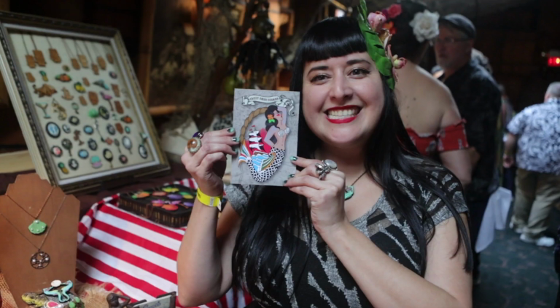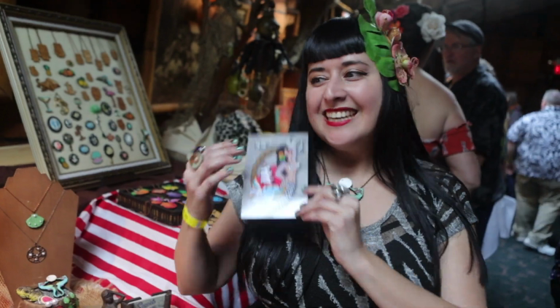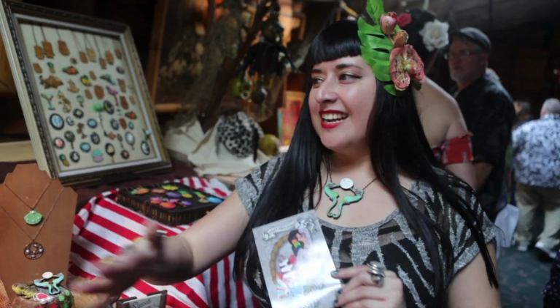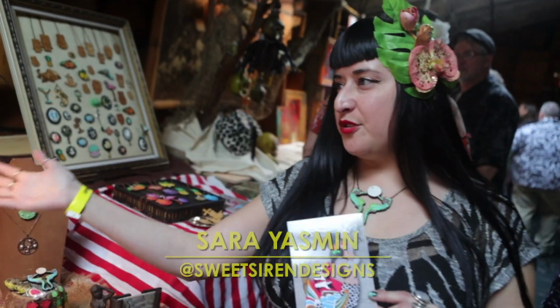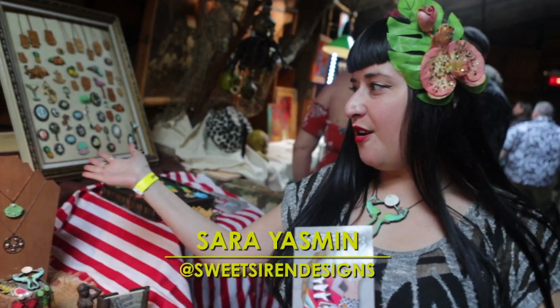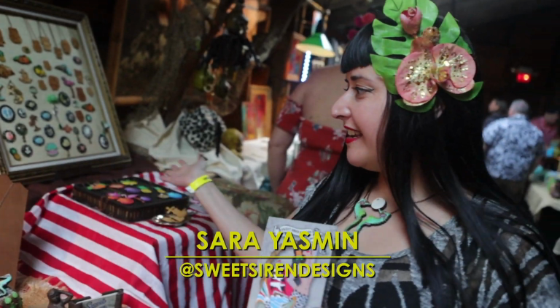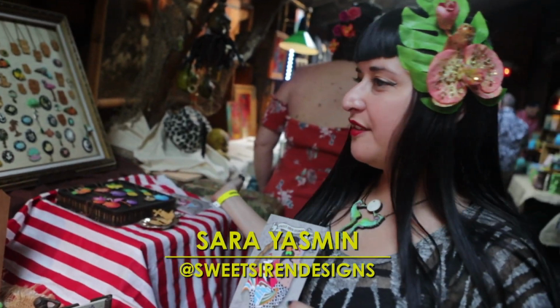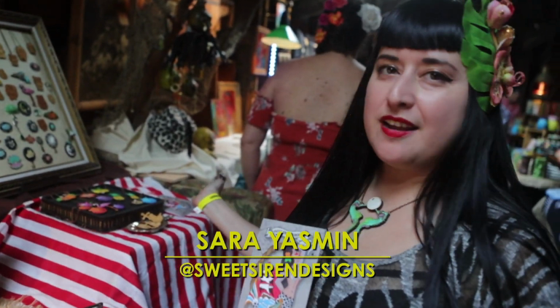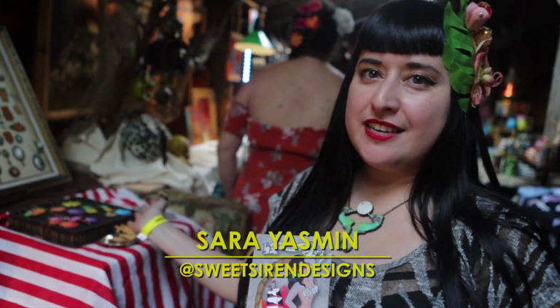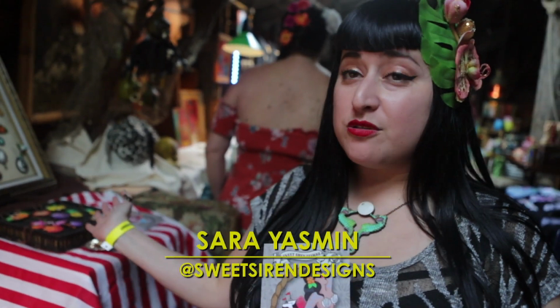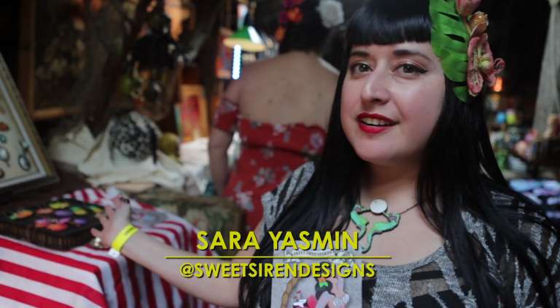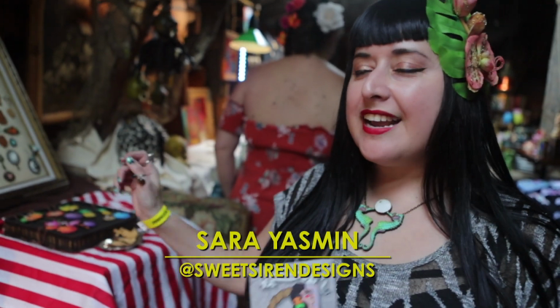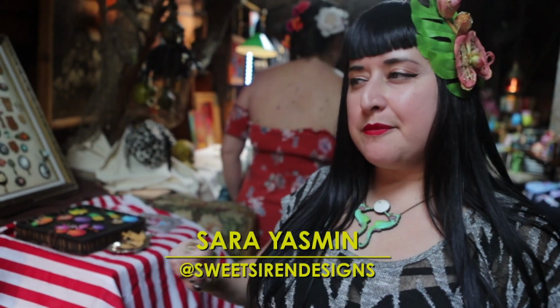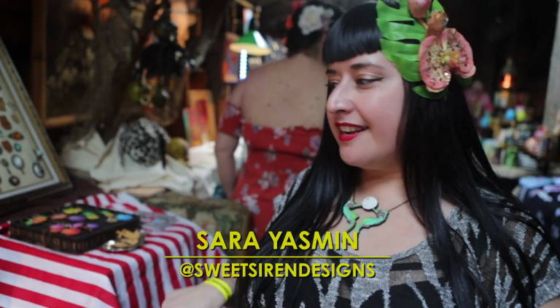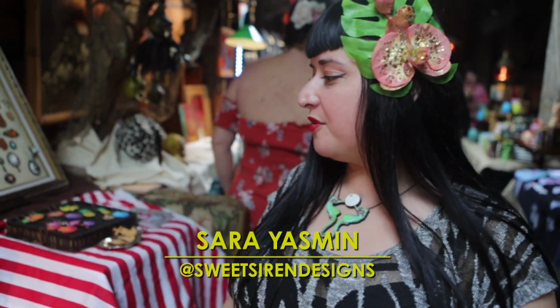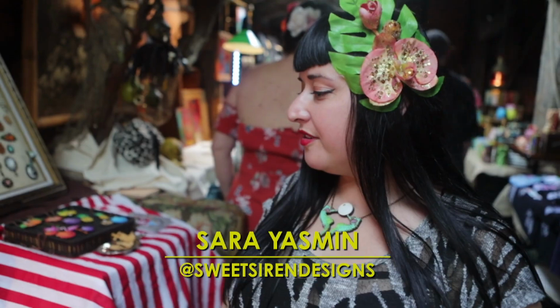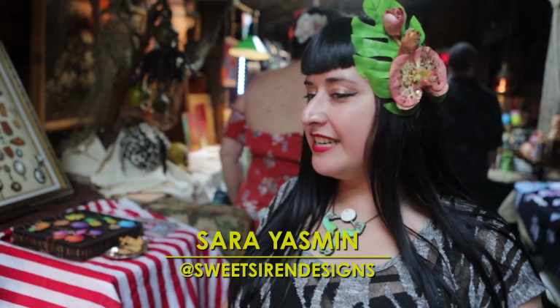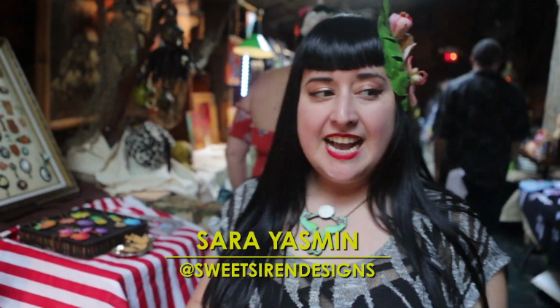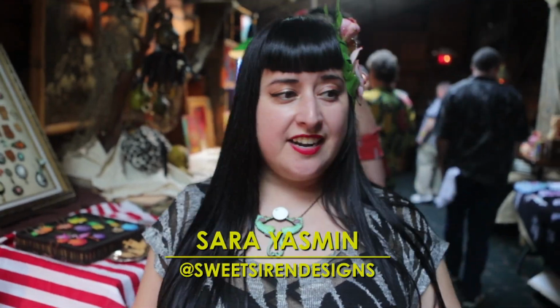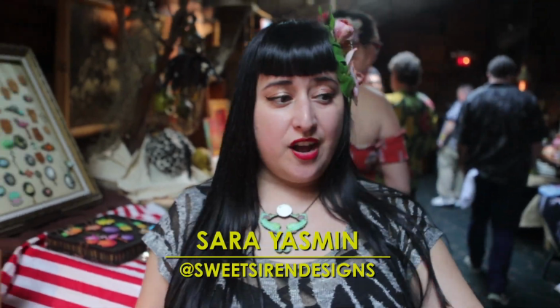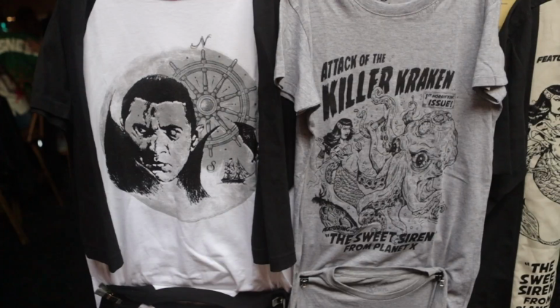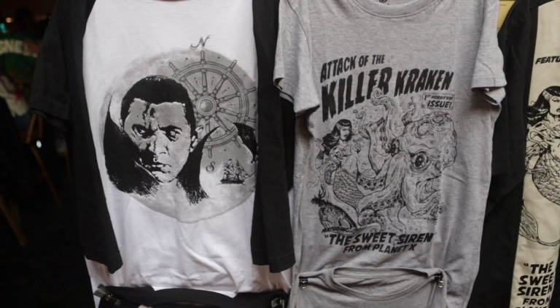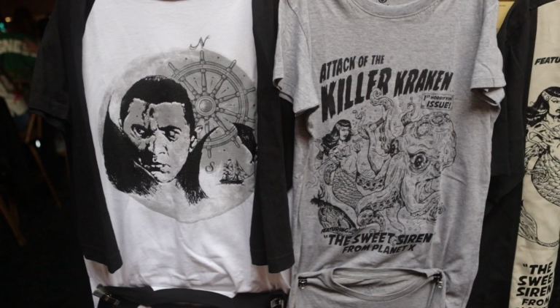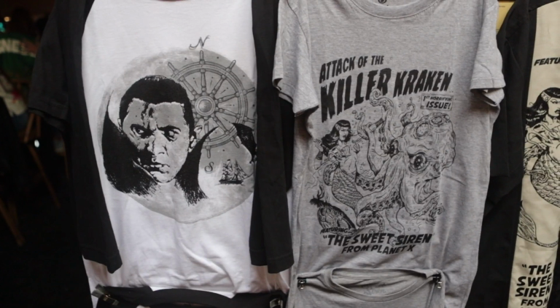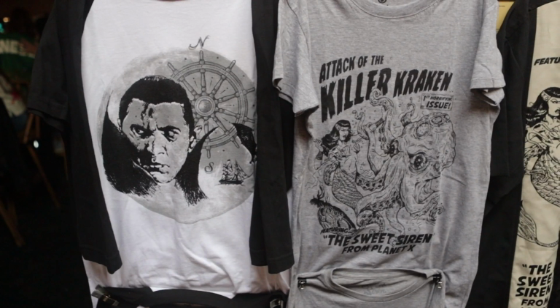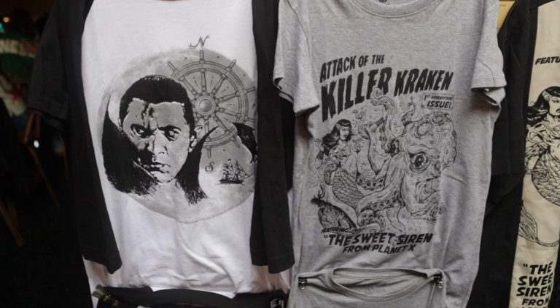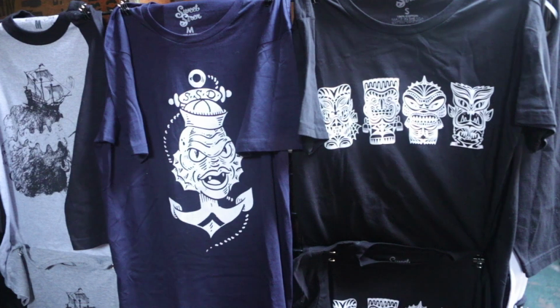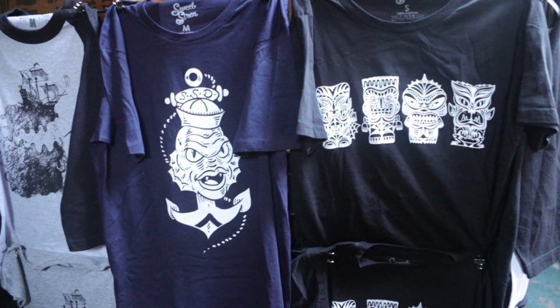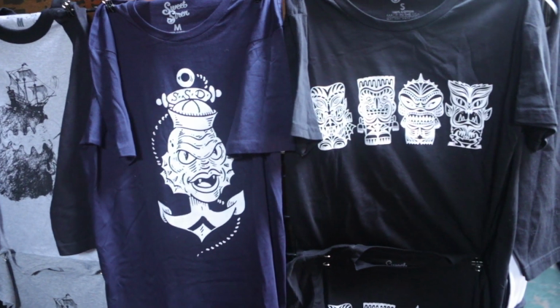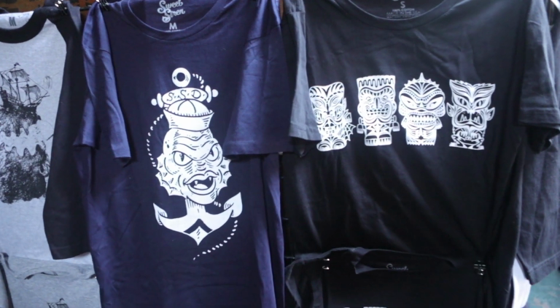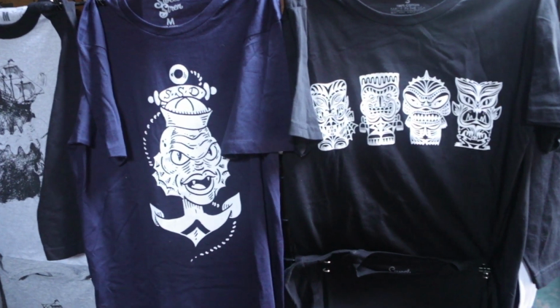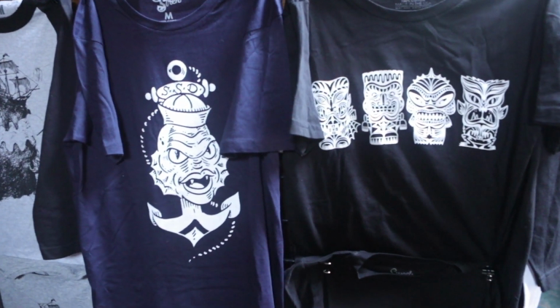I do all kinds of handmade jewelry, hand painted on wood, and then I've got clothing over here with shirts and Tiki monsters.